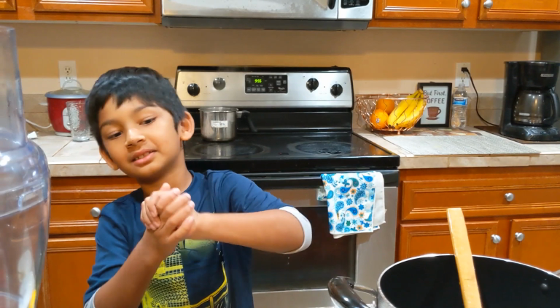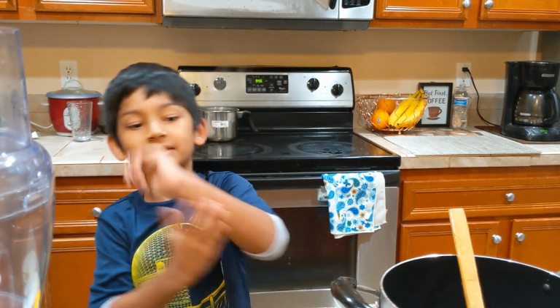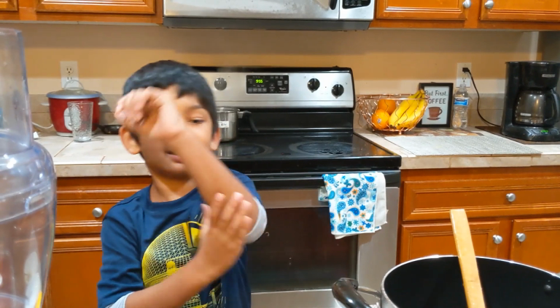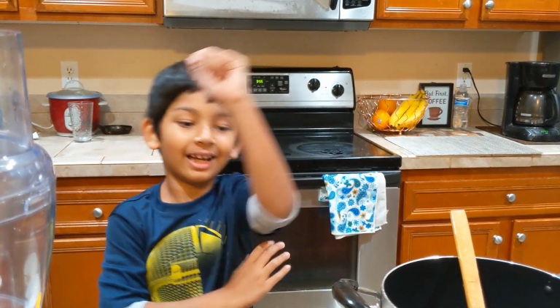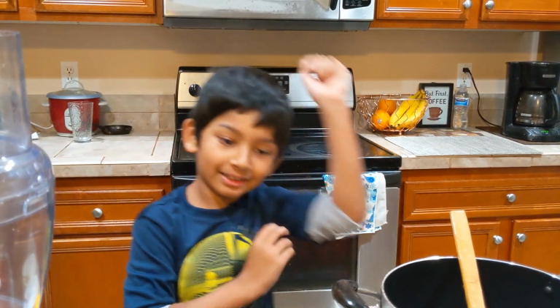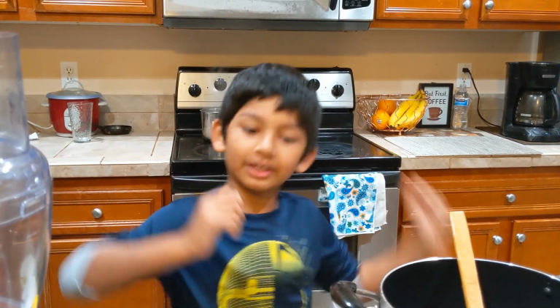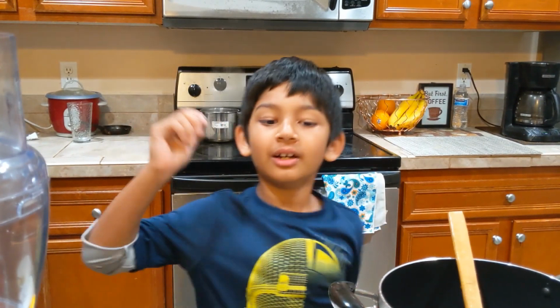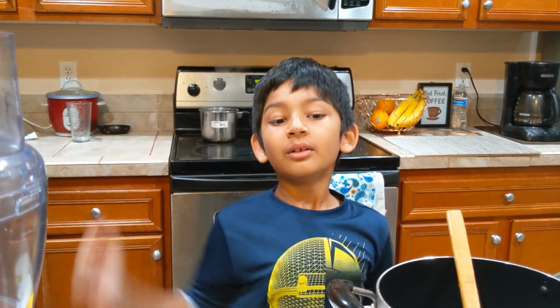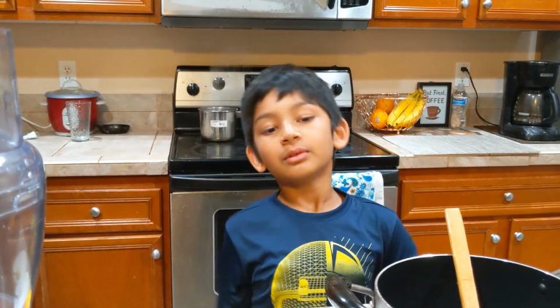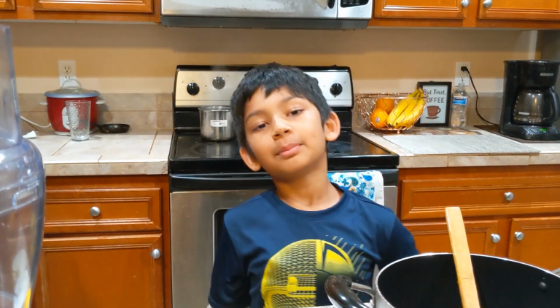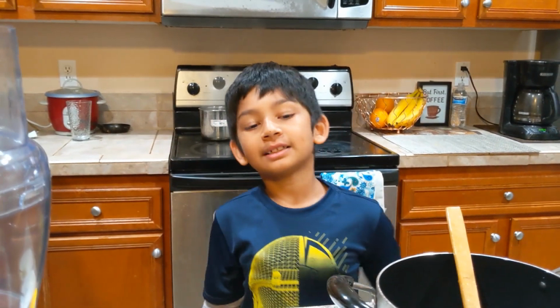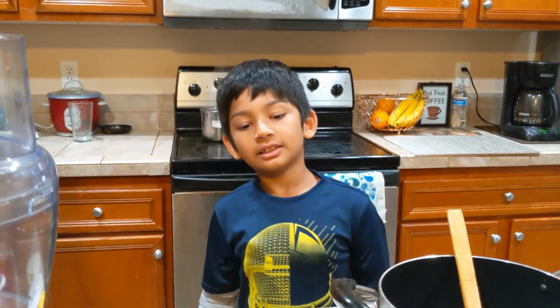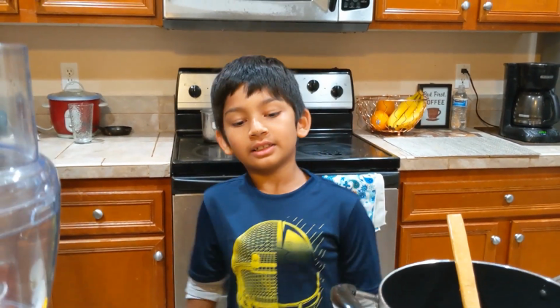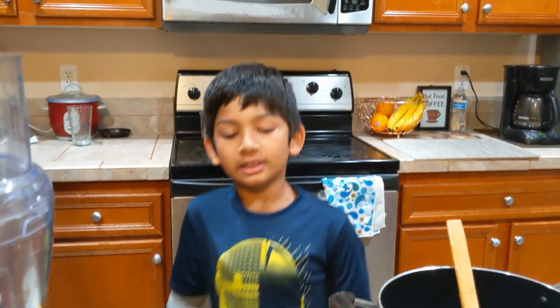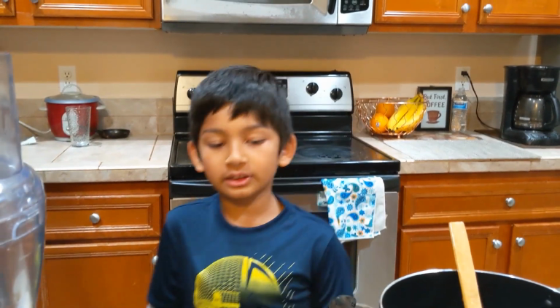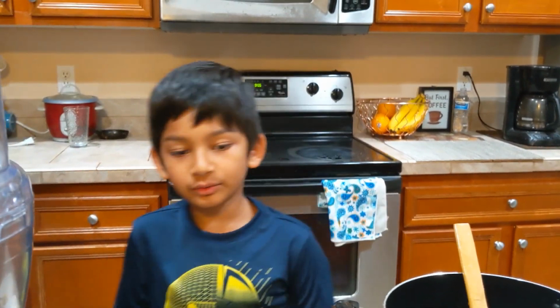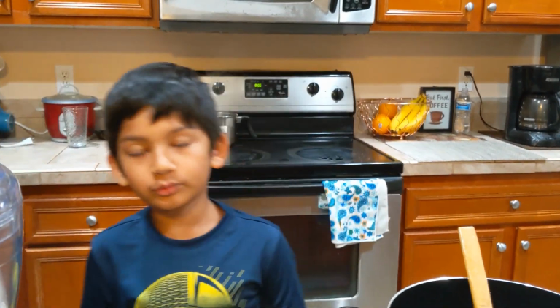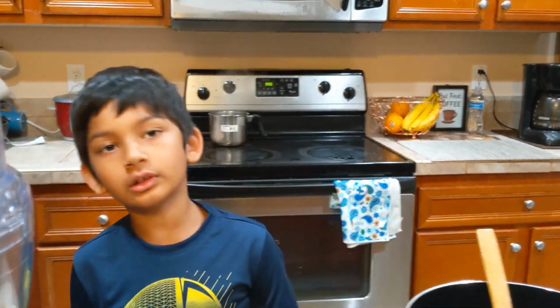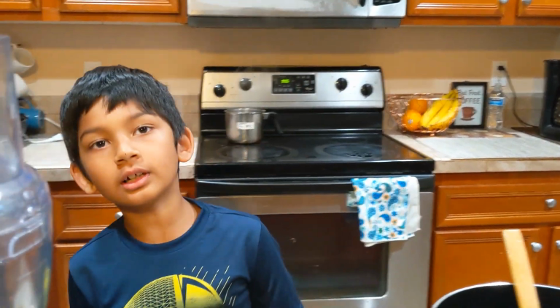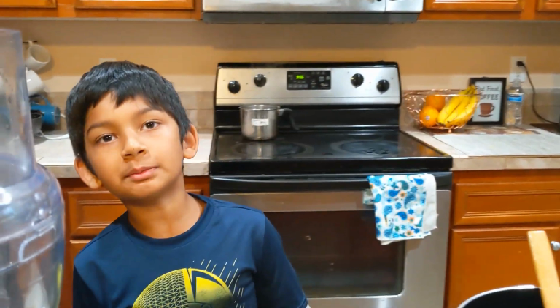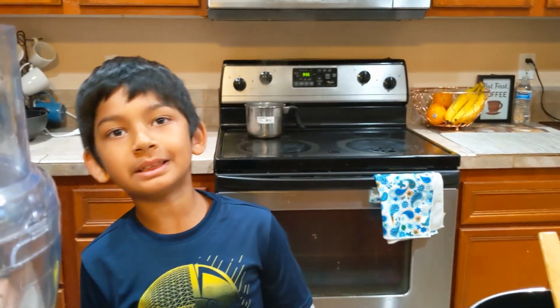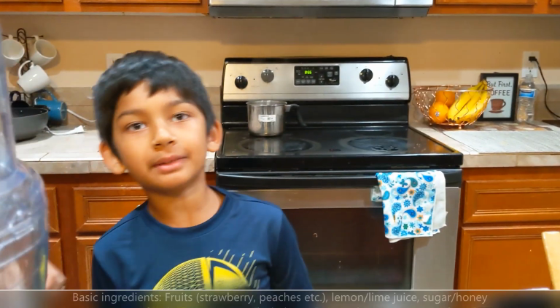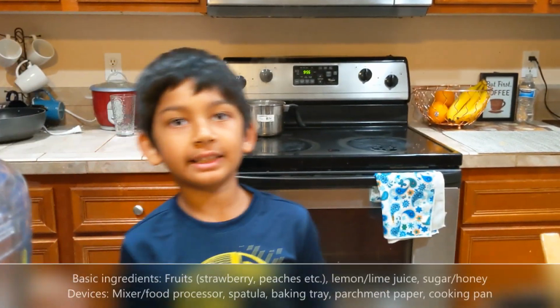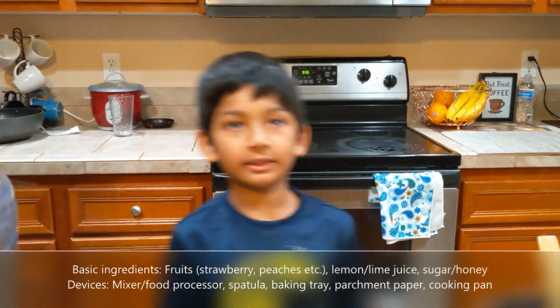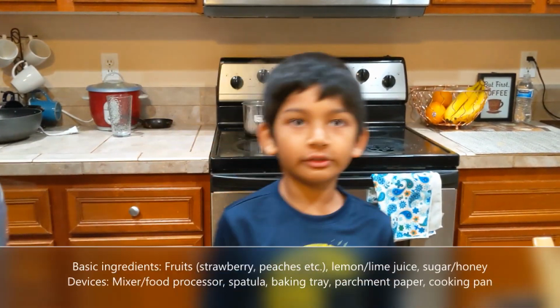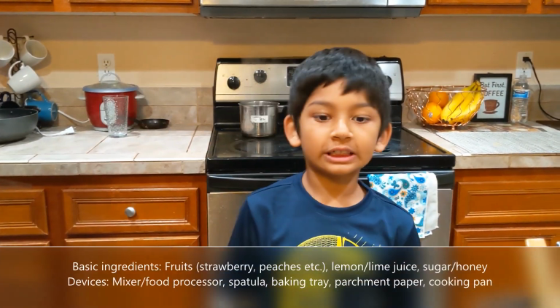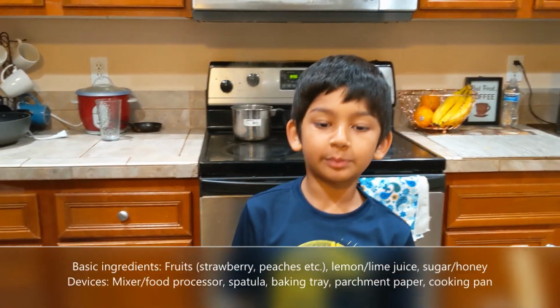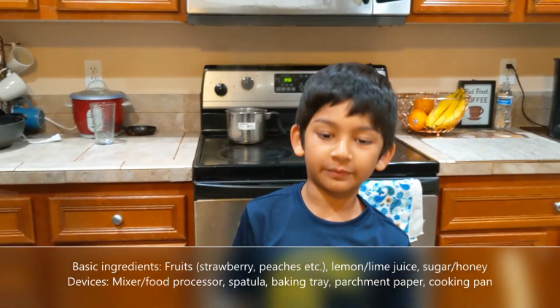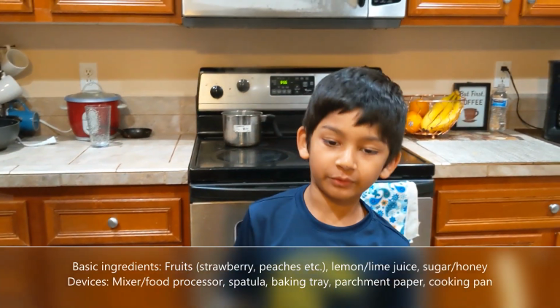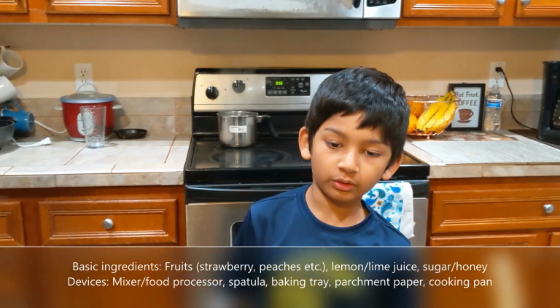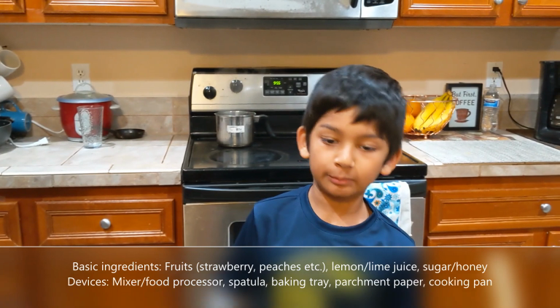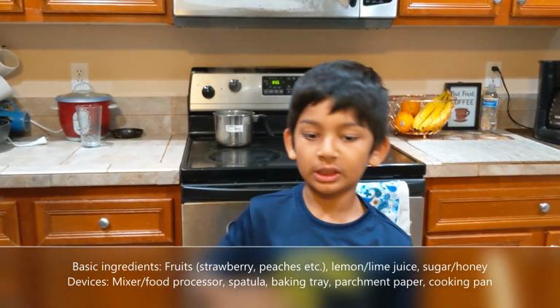Hey guys, we're back to the kitchen. We're going to be making two types of roll-ups.